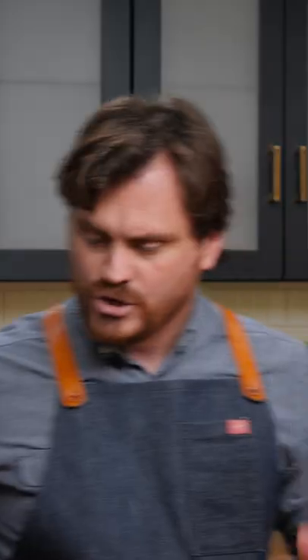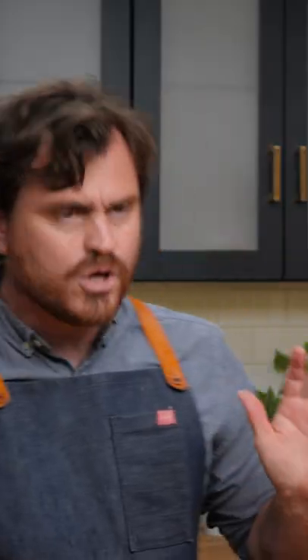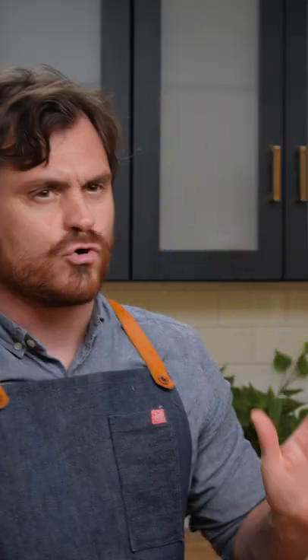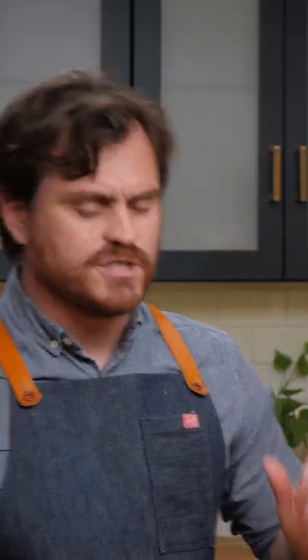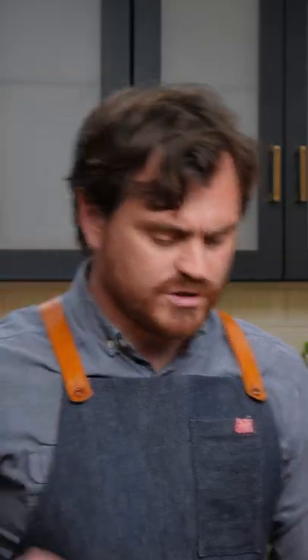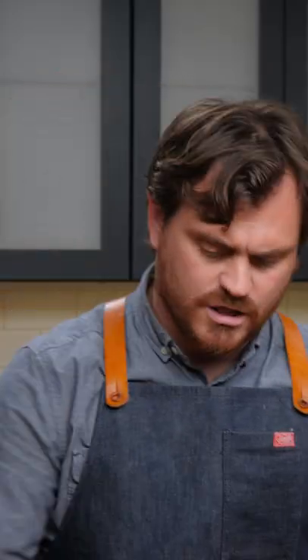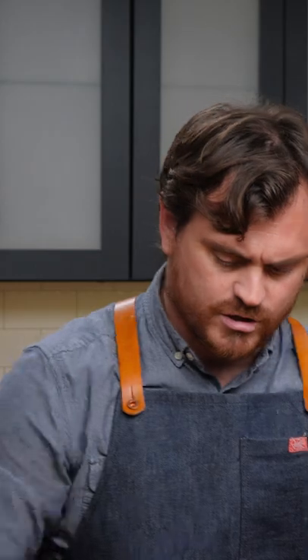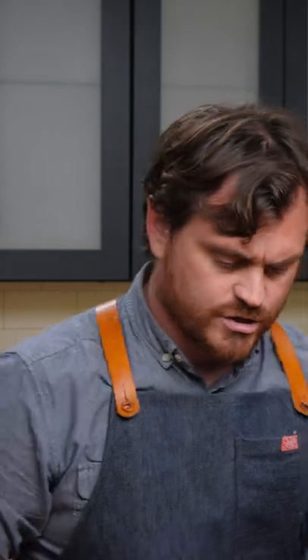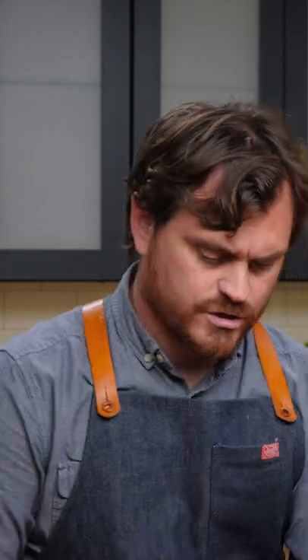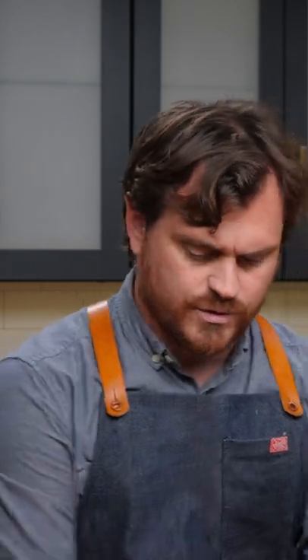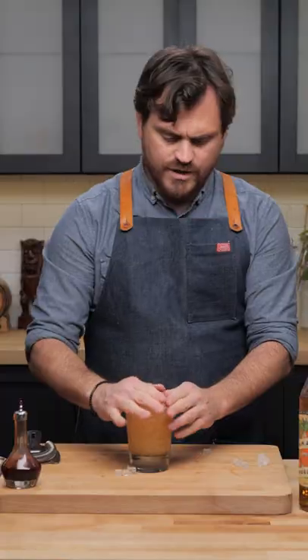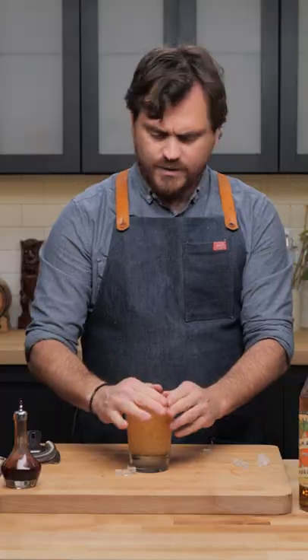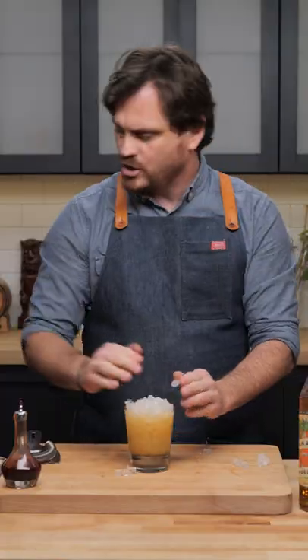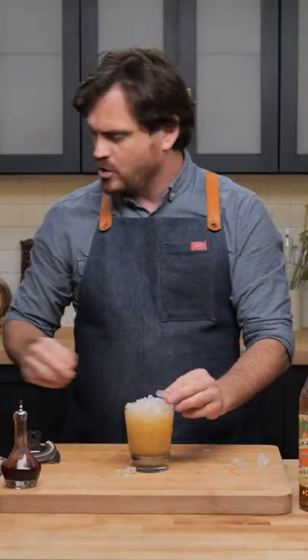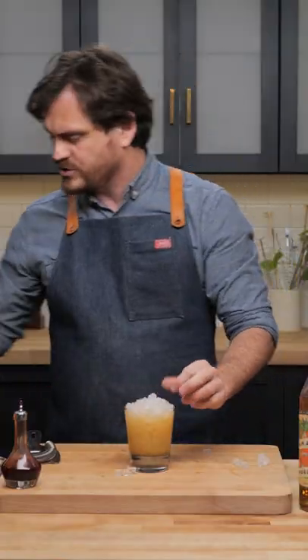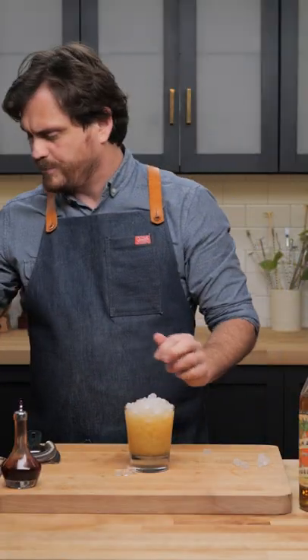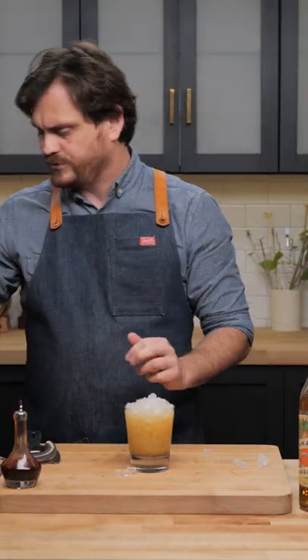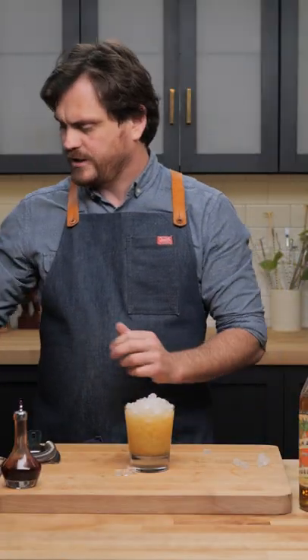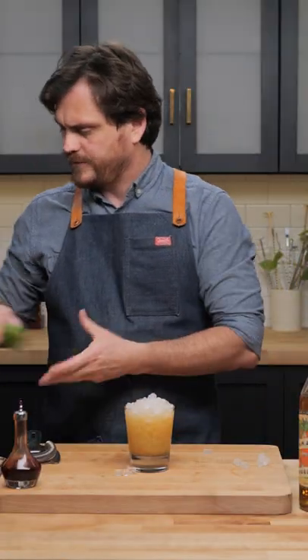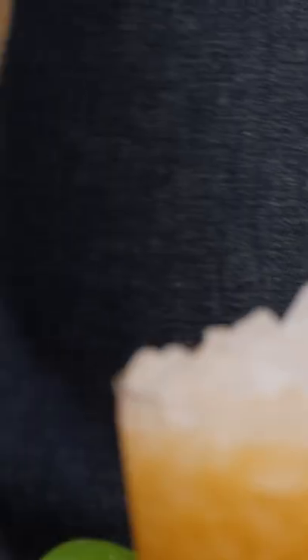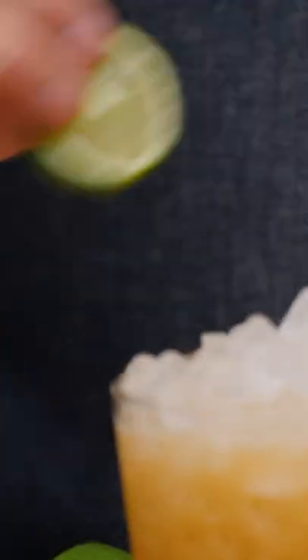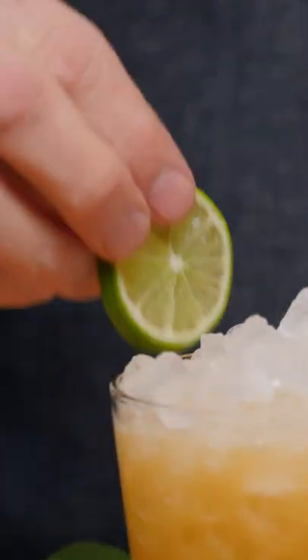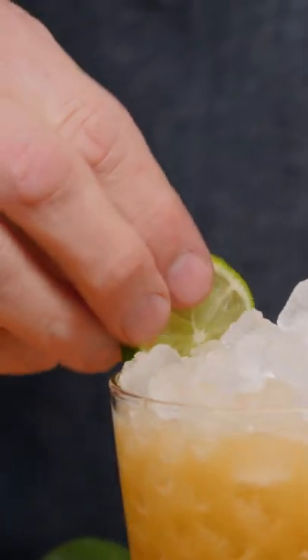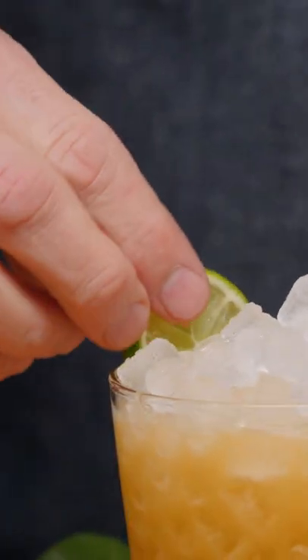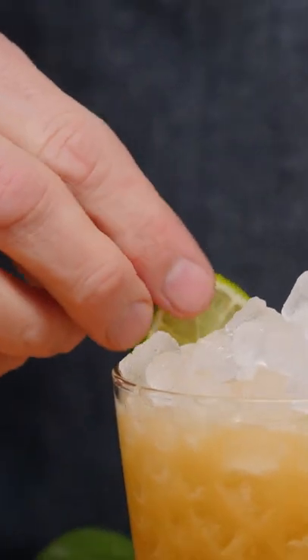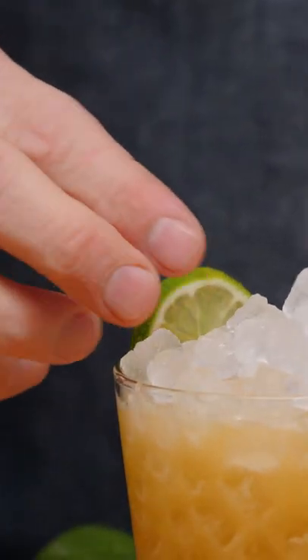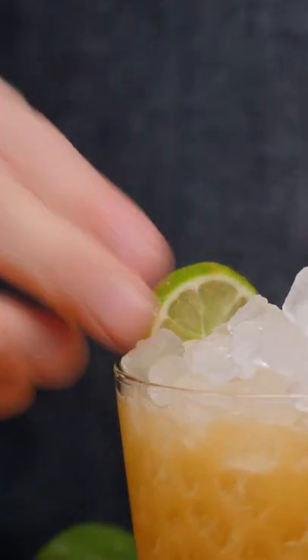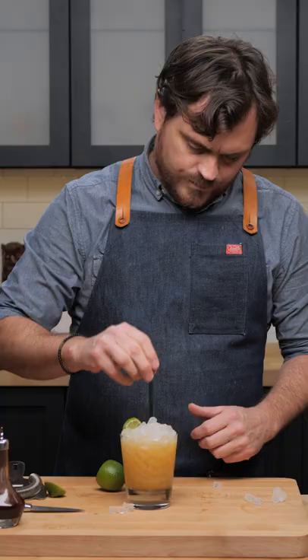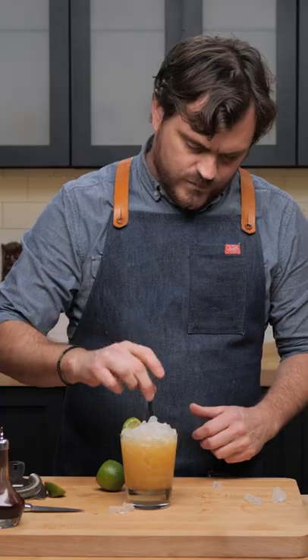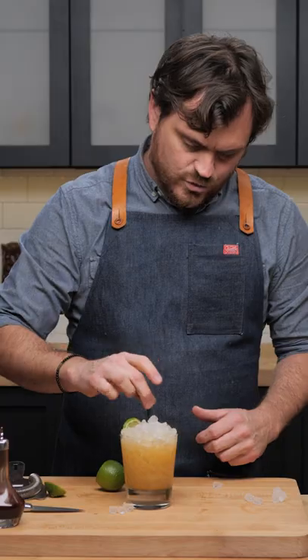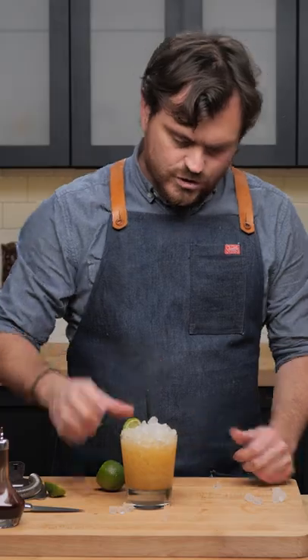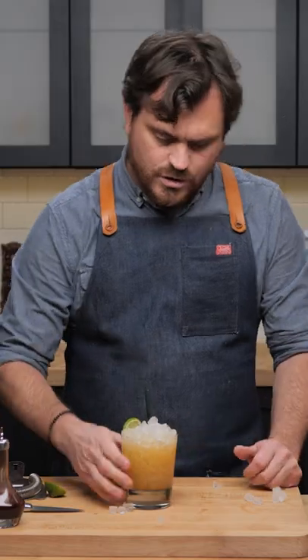You can go crazy with tiki garnishes on this one, but I think I'm going to go simple today. Stick it in there like so. Short straw.